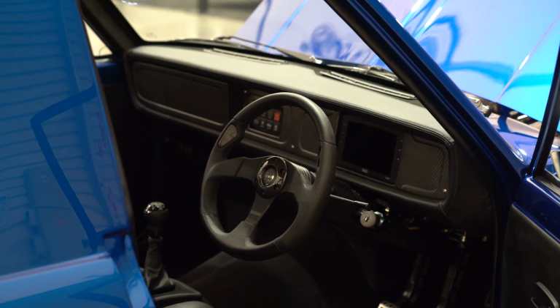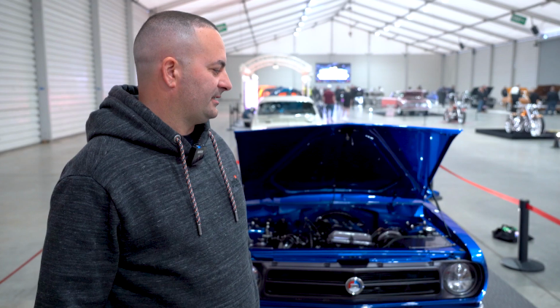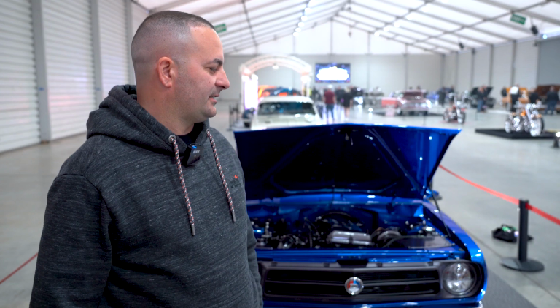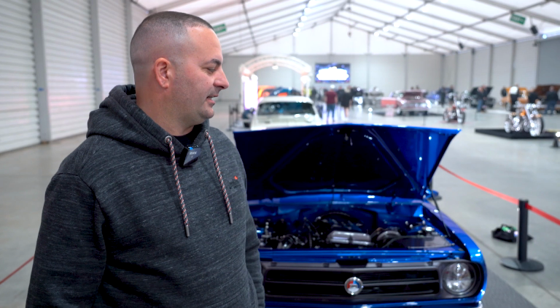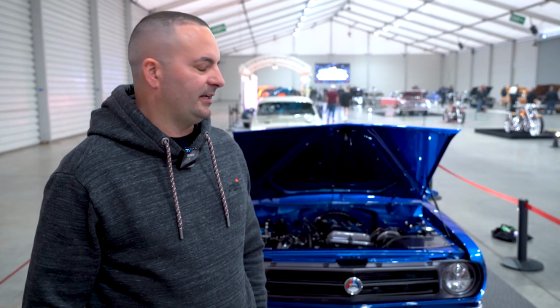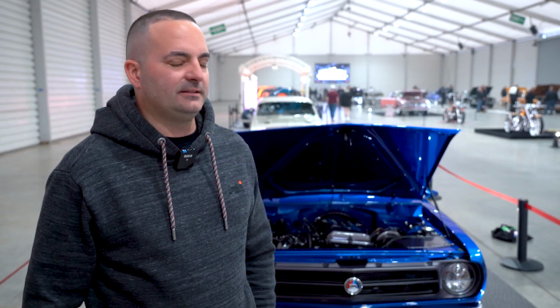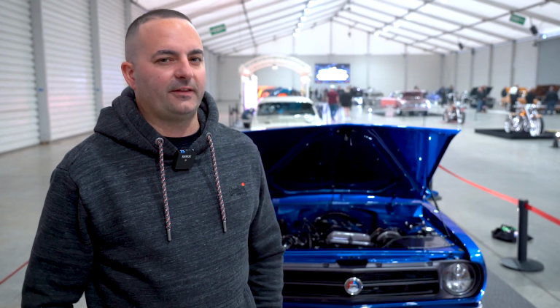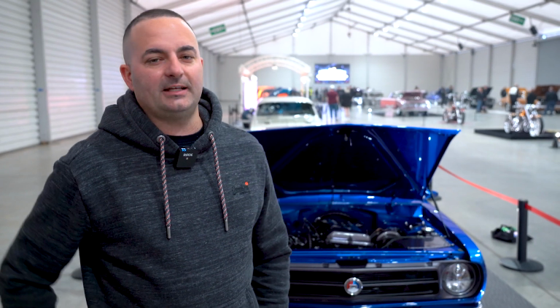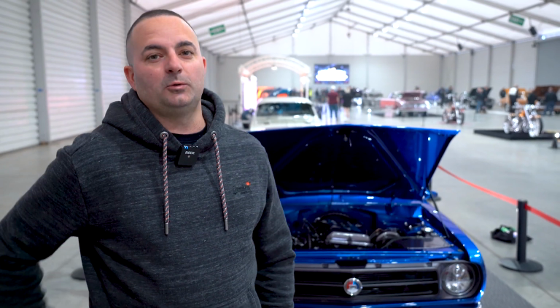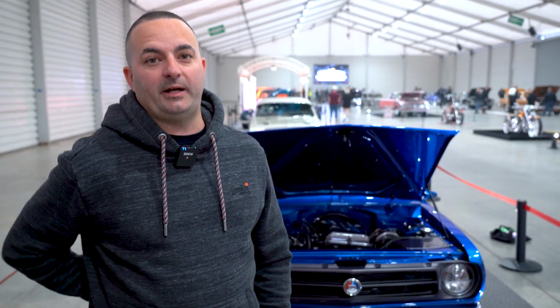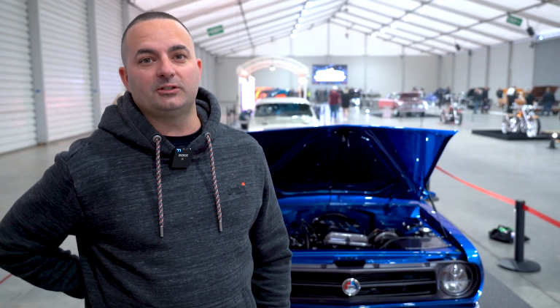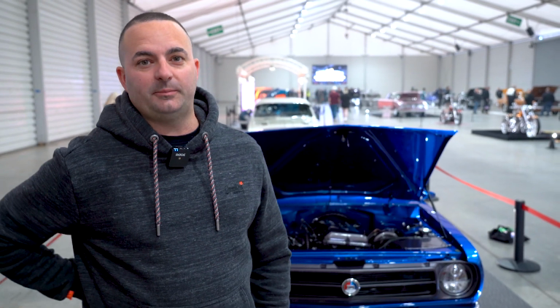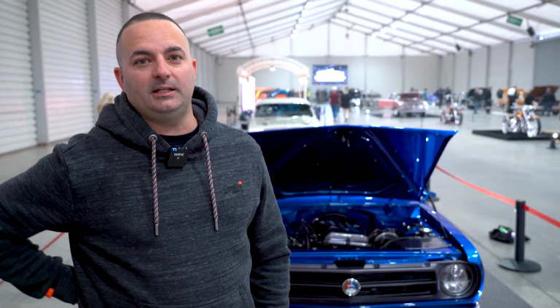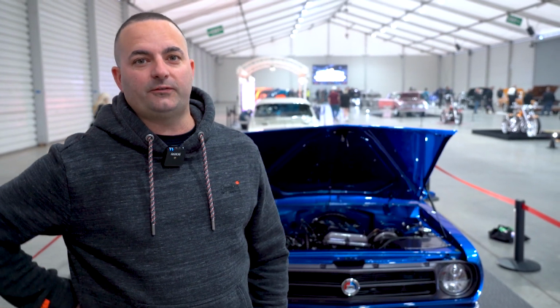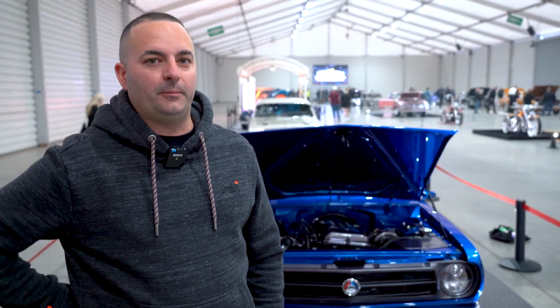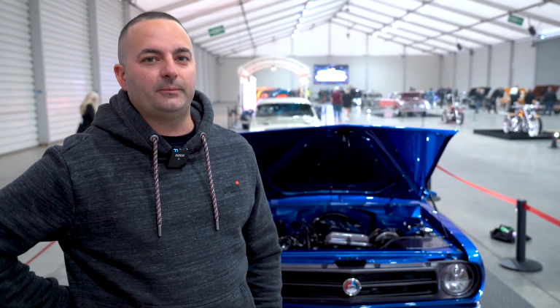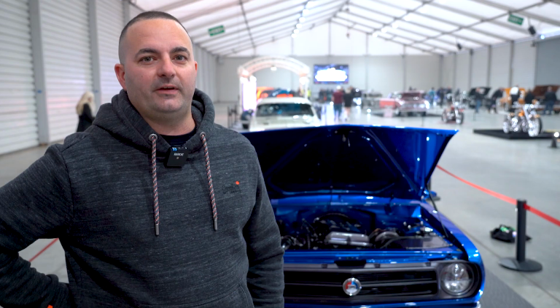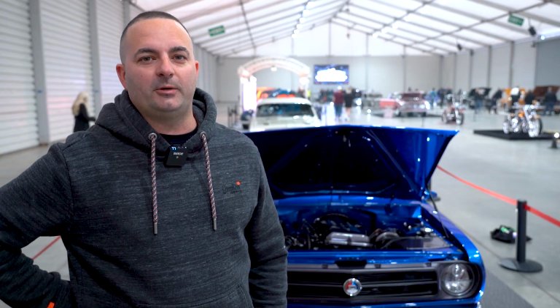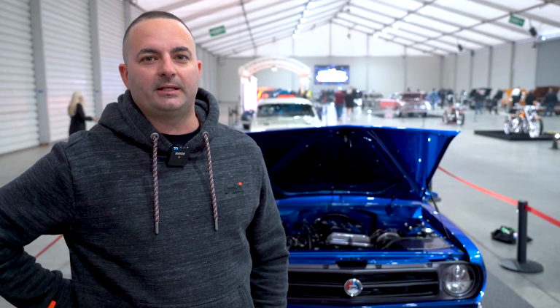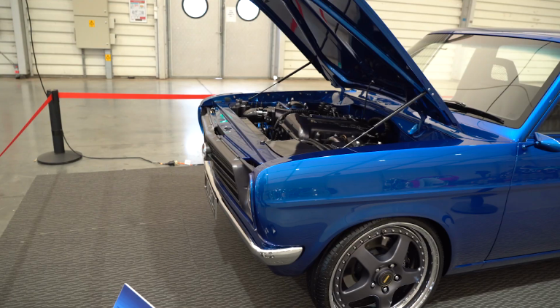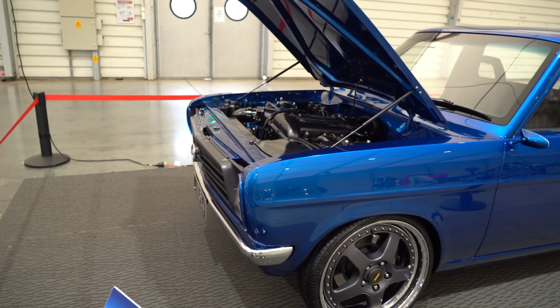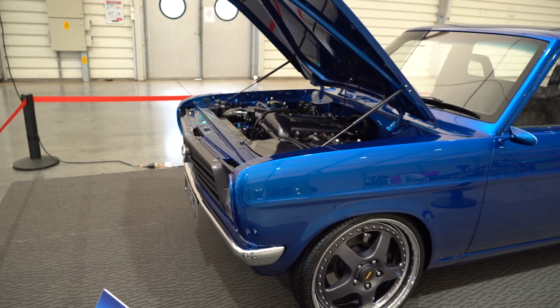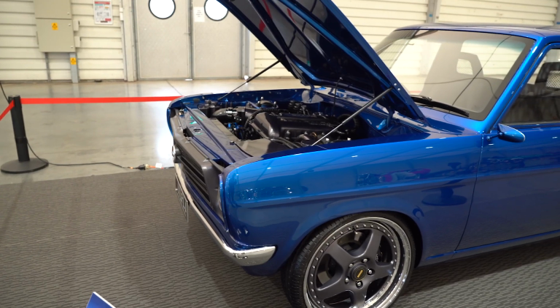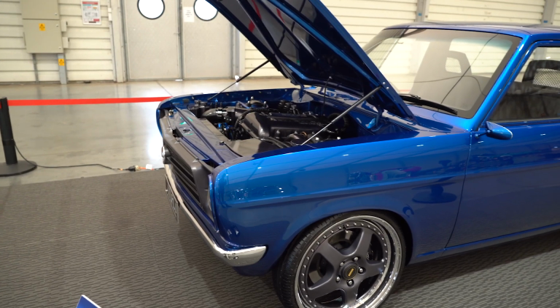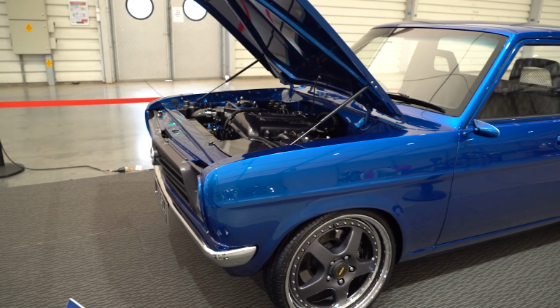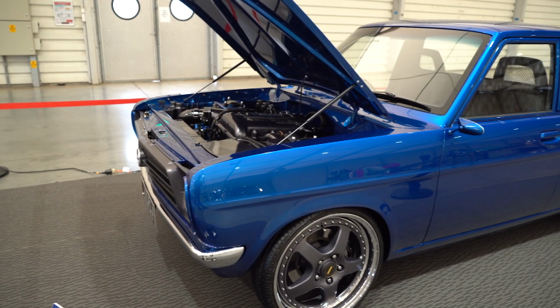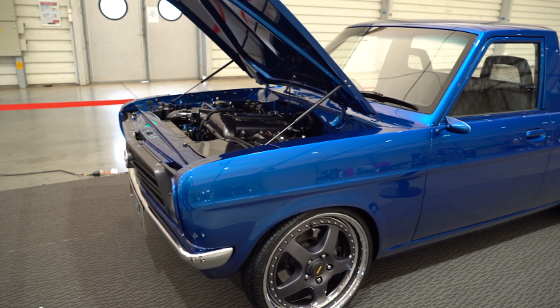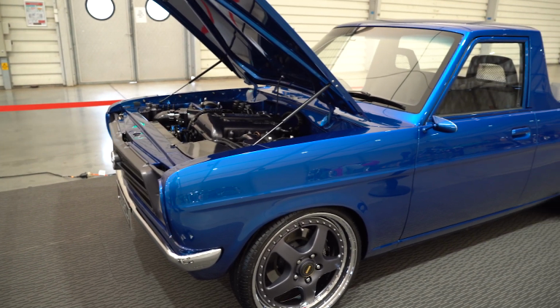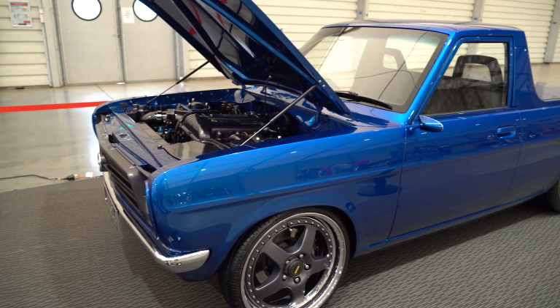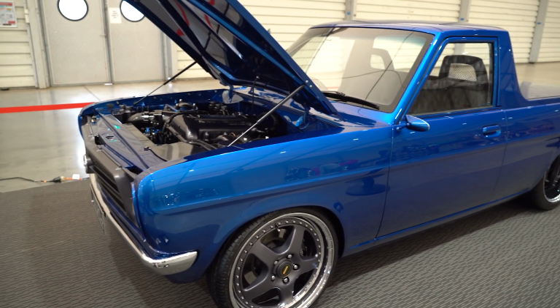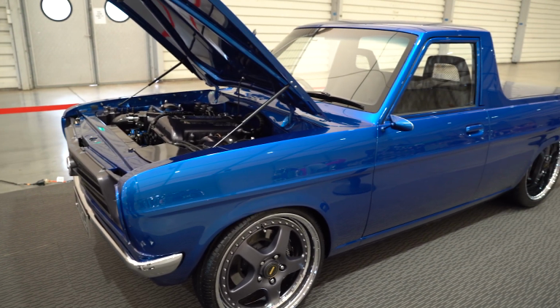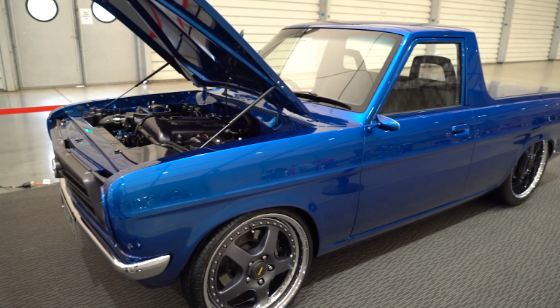It's a 1,000 horsepower engine package from Advanced Motor Mechanics. SR20 Turbo.